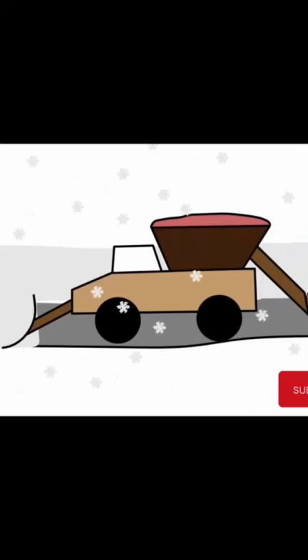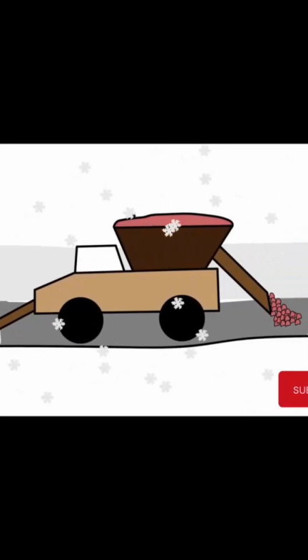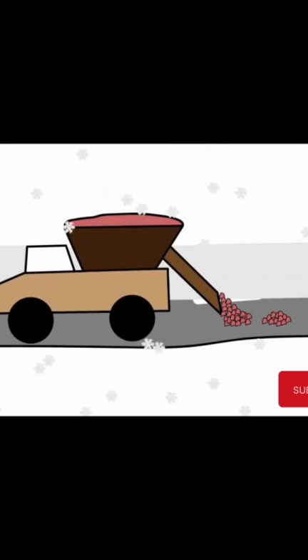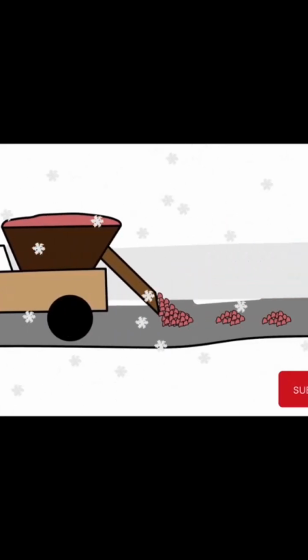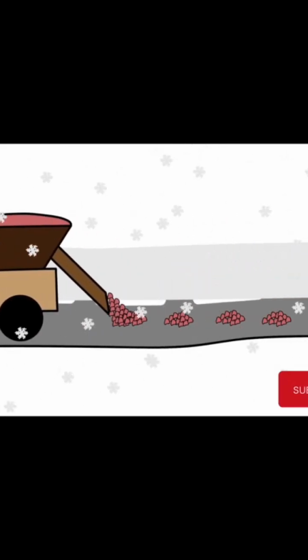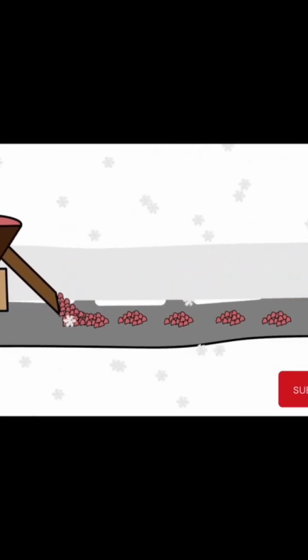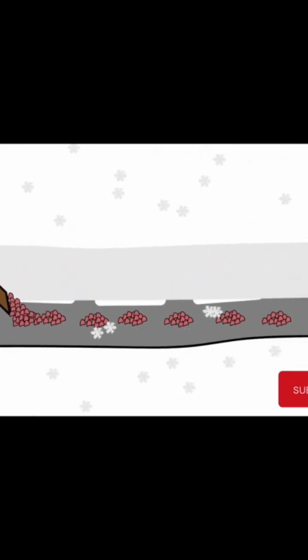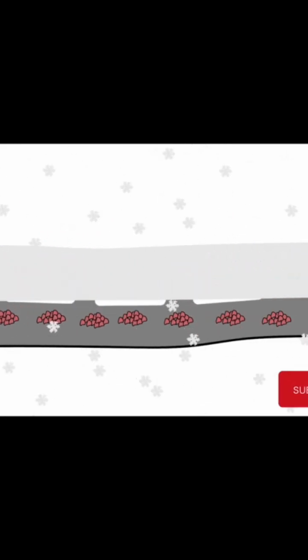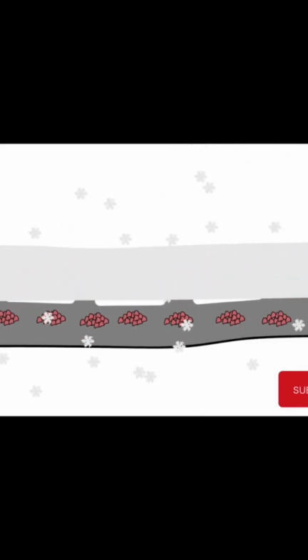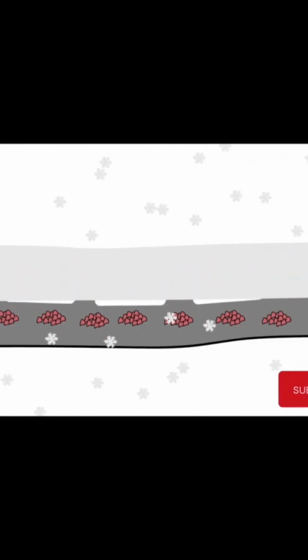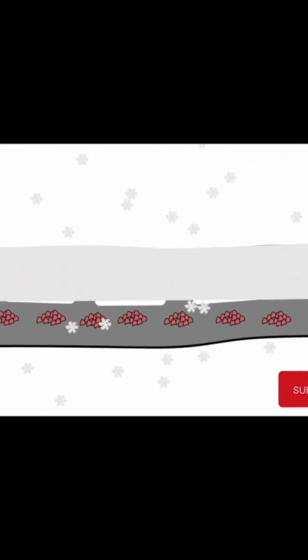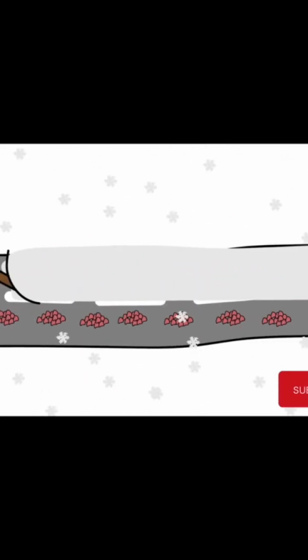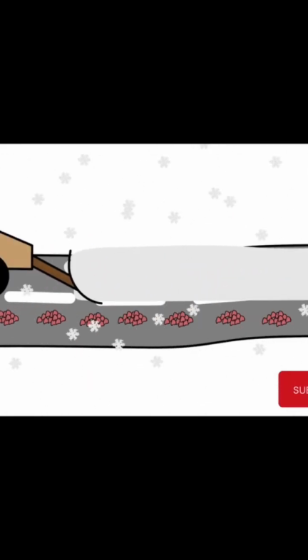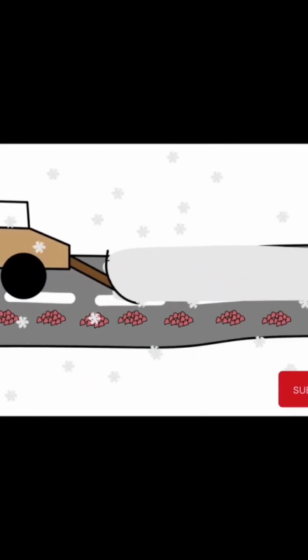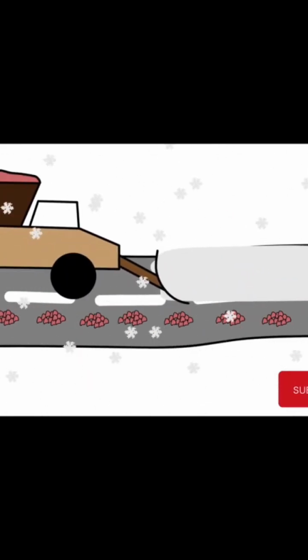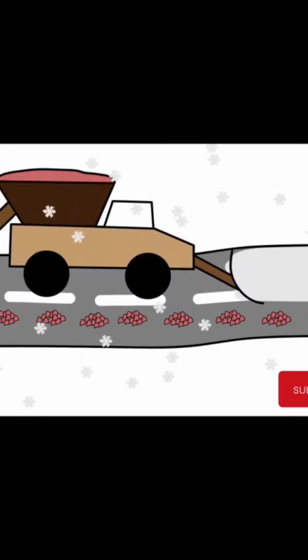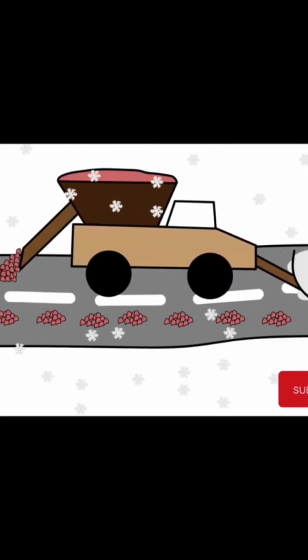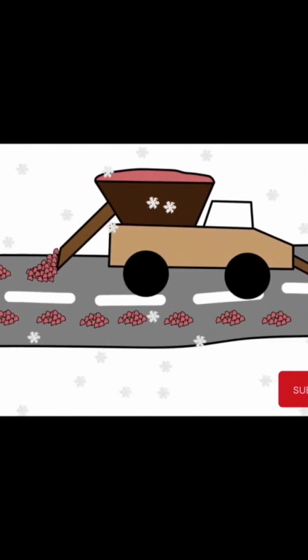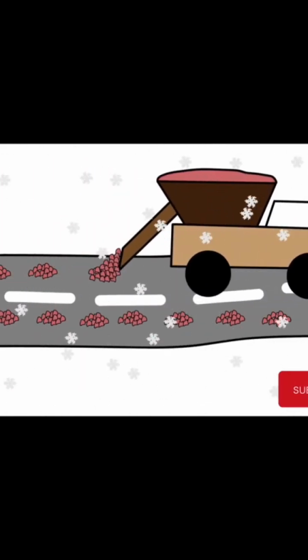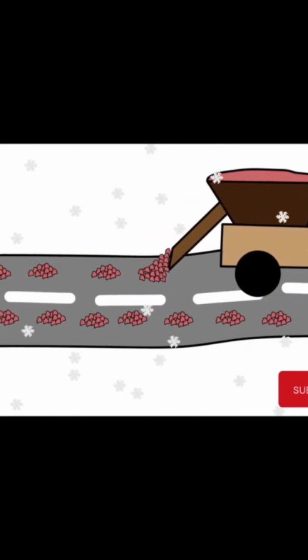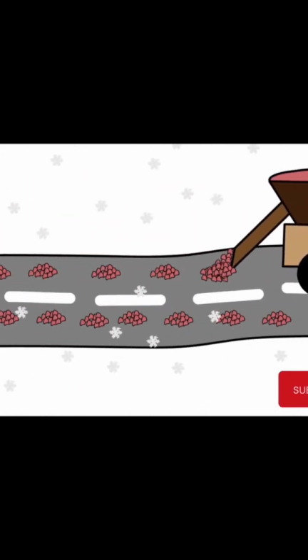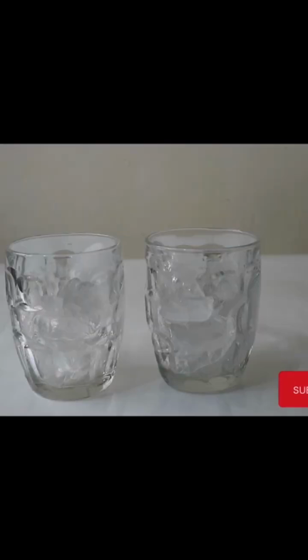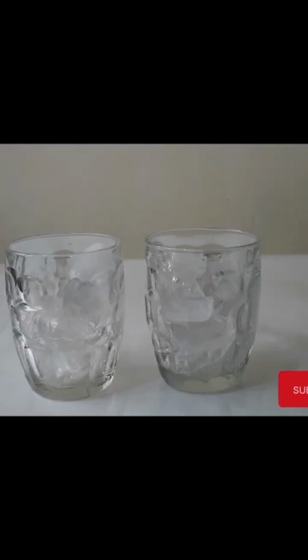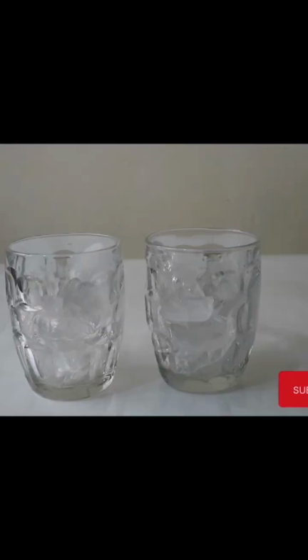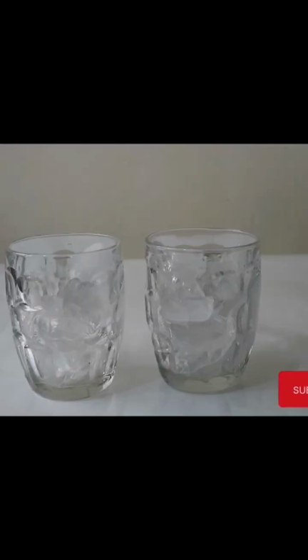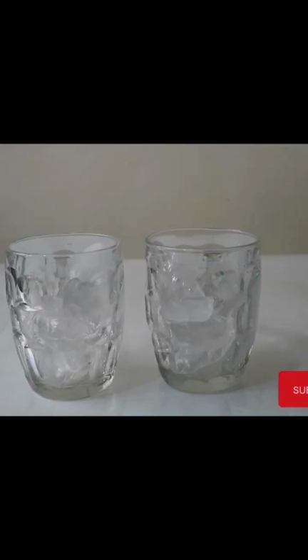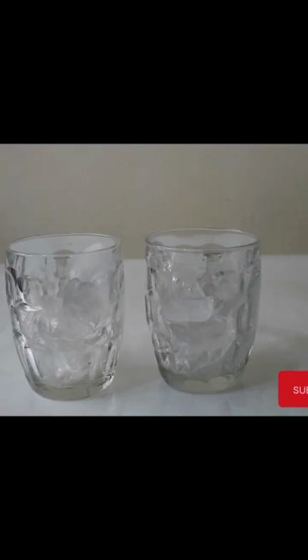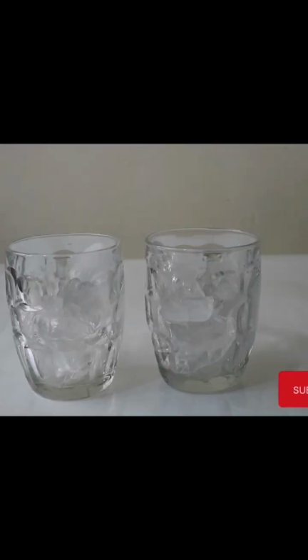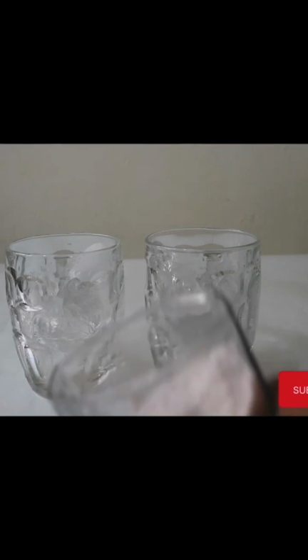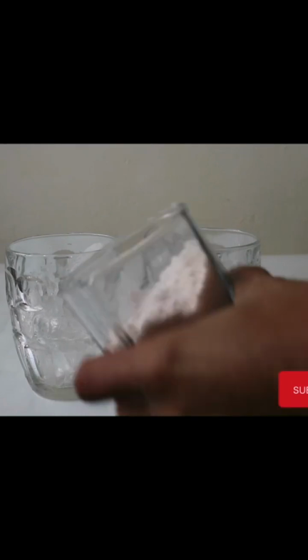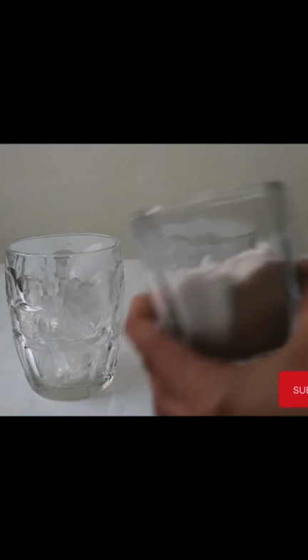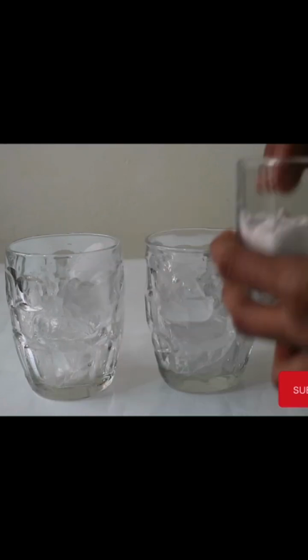Hi, have you ever wondered why we put salt on the road during winter? Let's understand this with the help of a simple experiment.